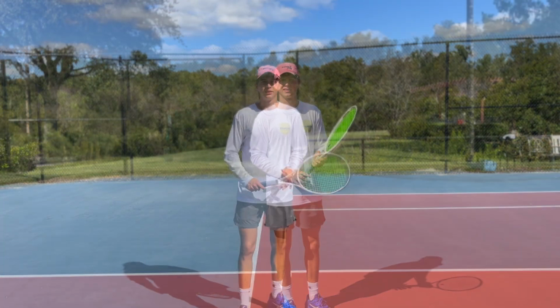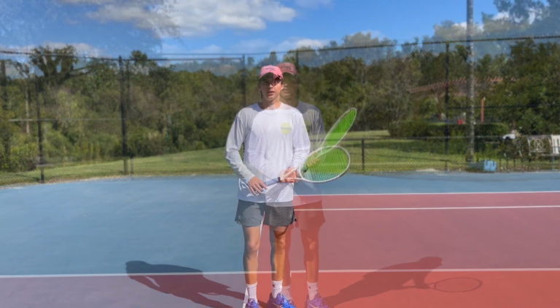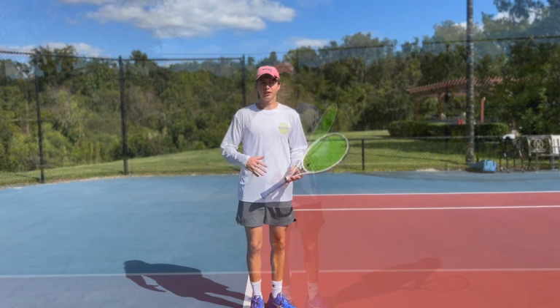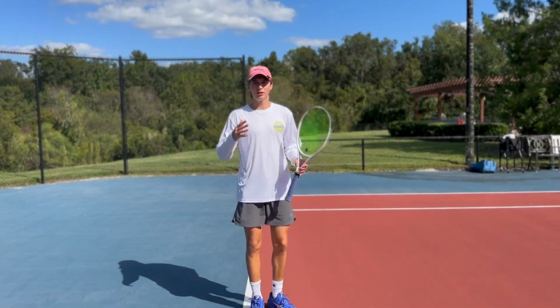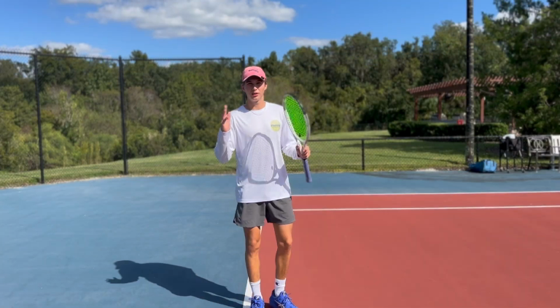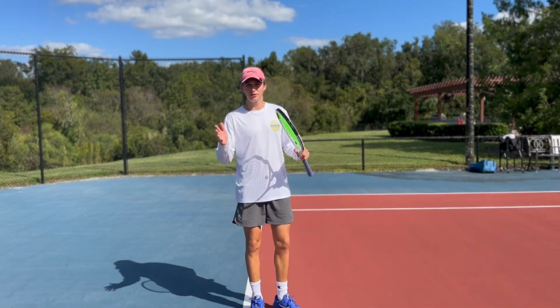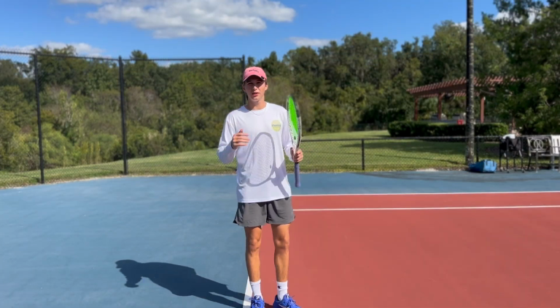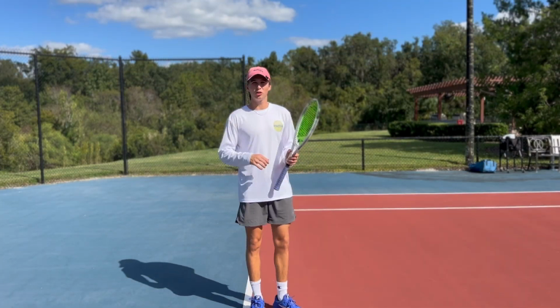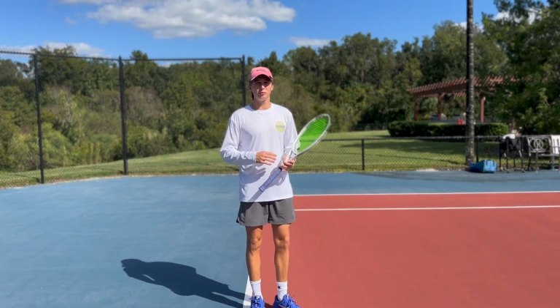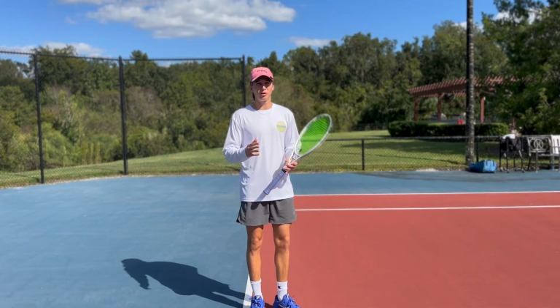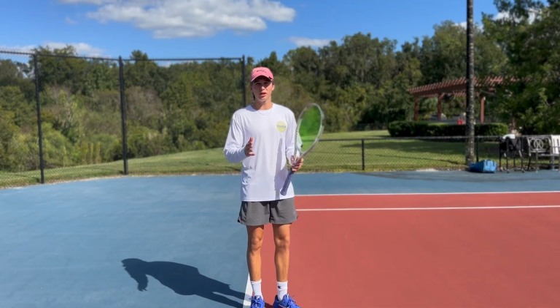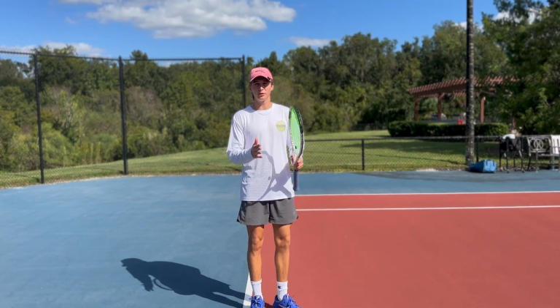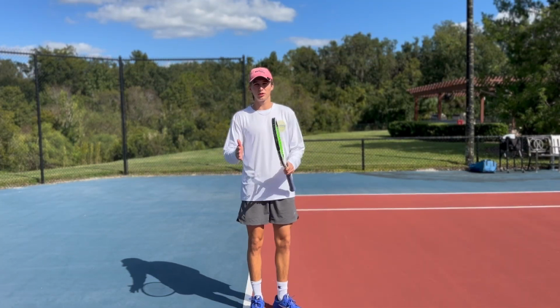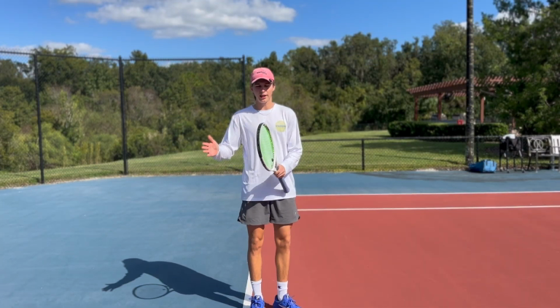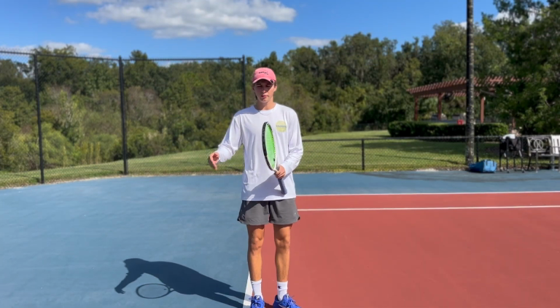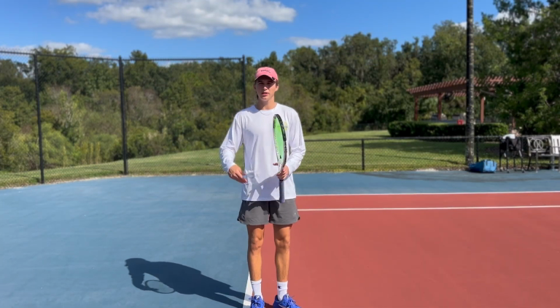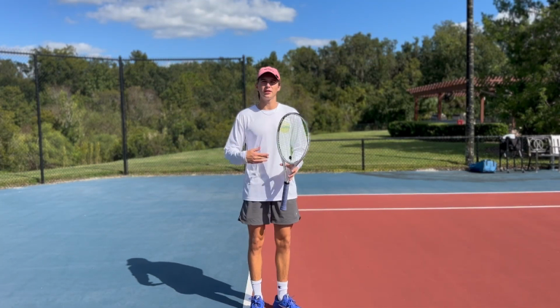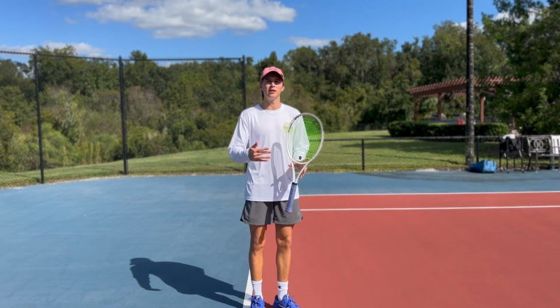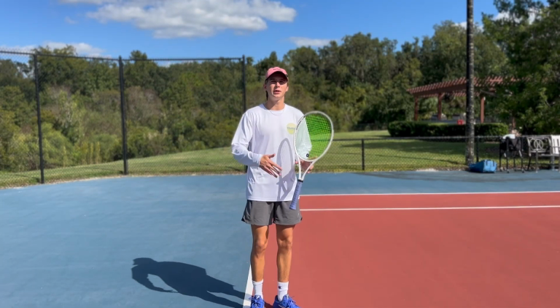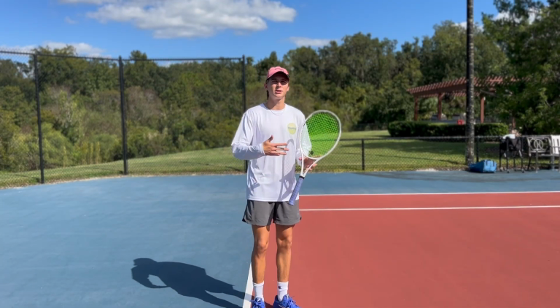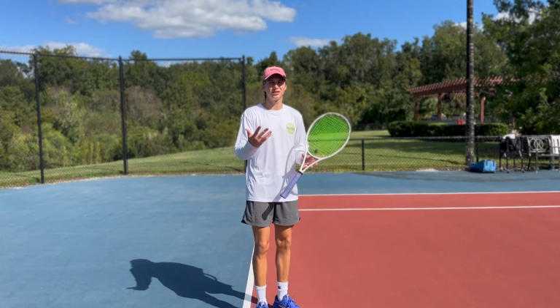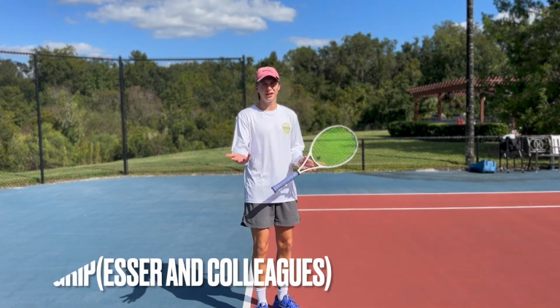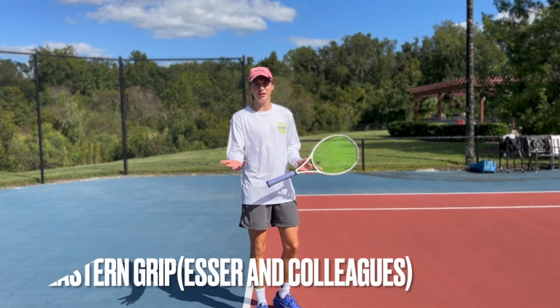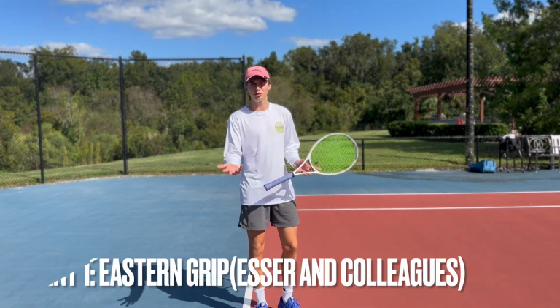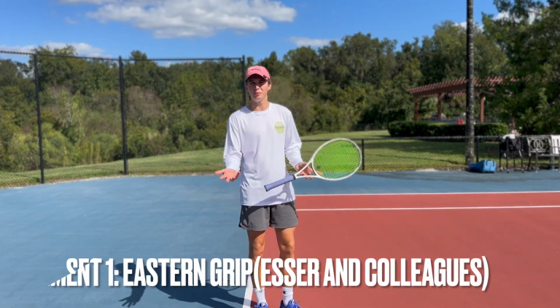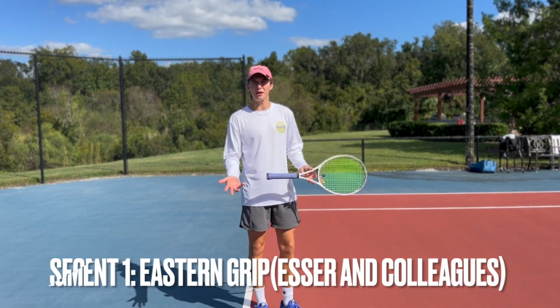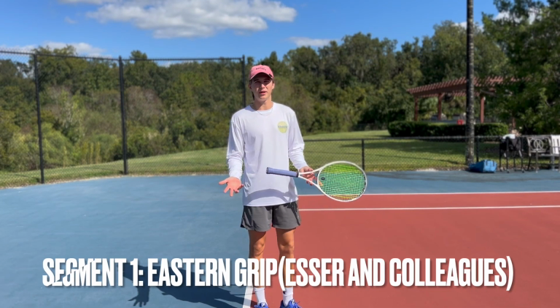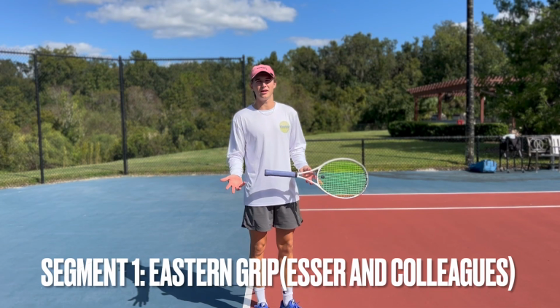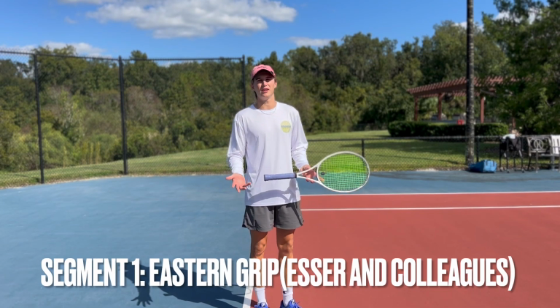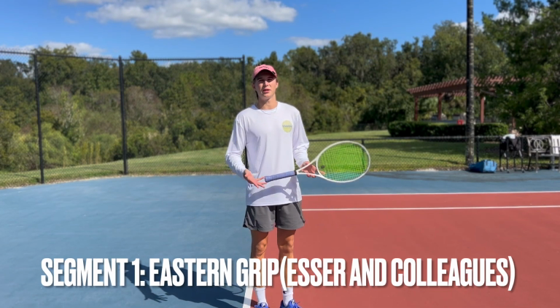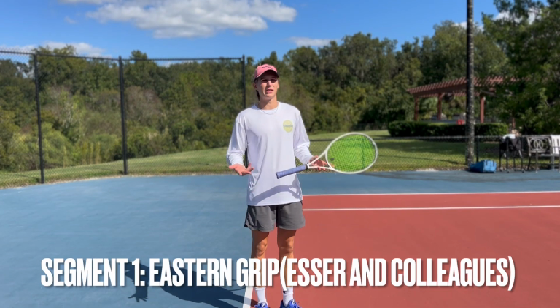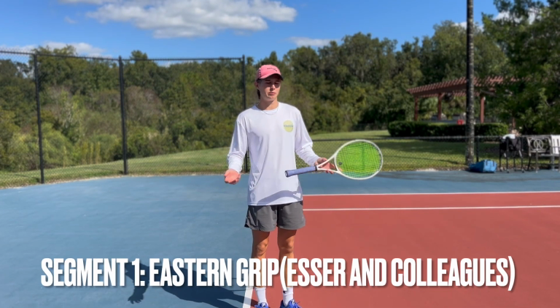This video will be broken up into segments and I'll mention studies to back my claims.